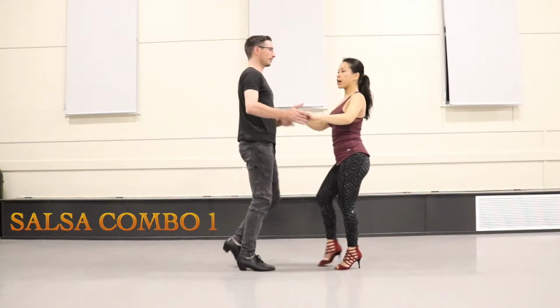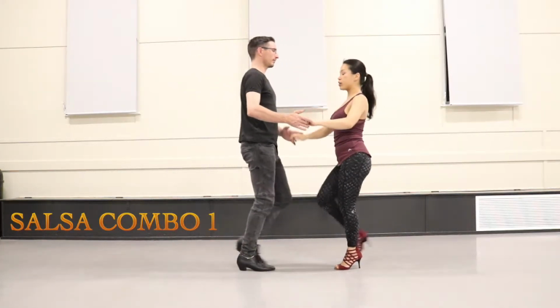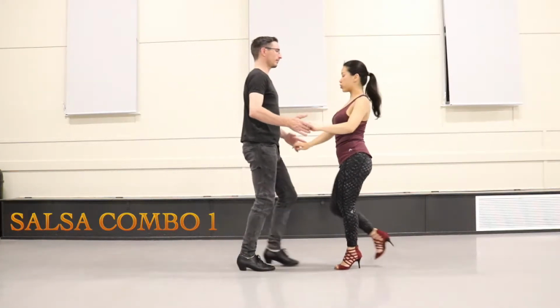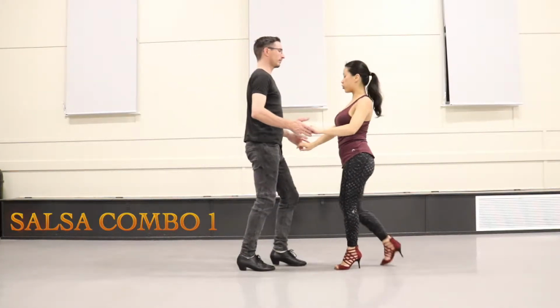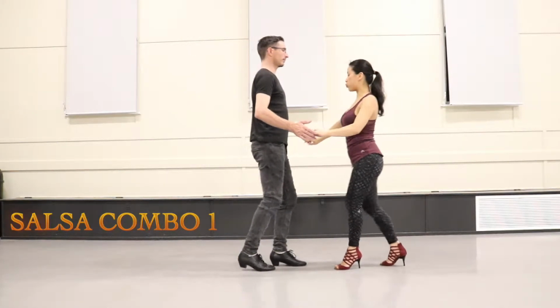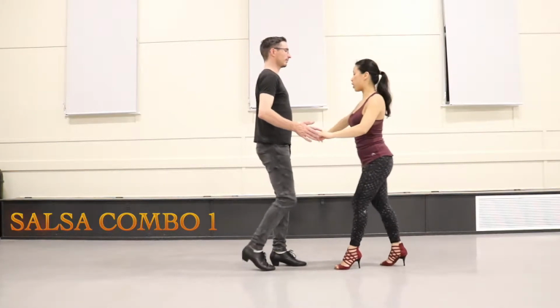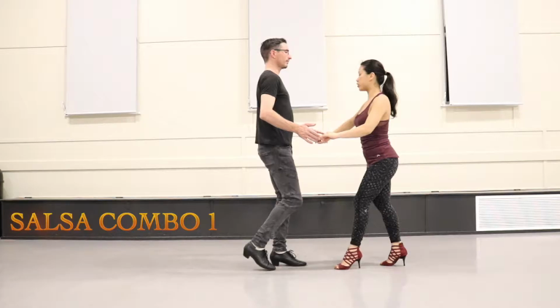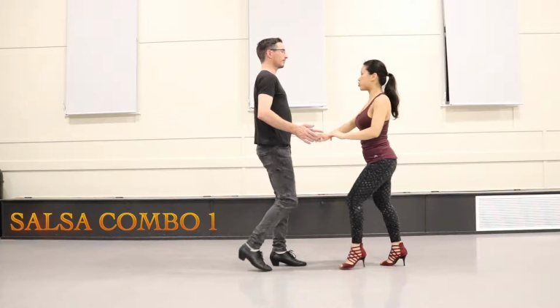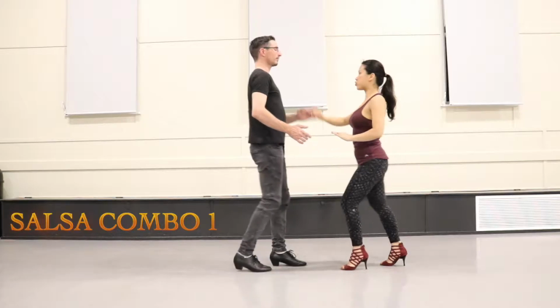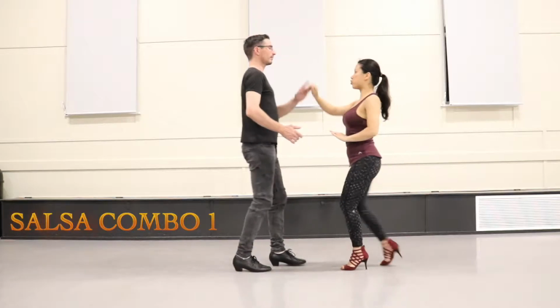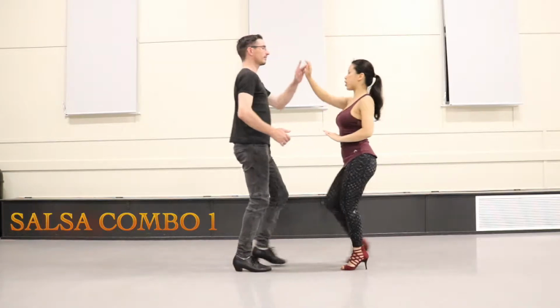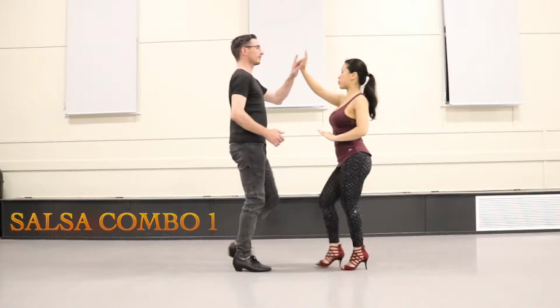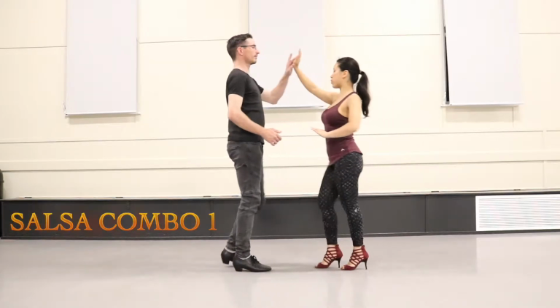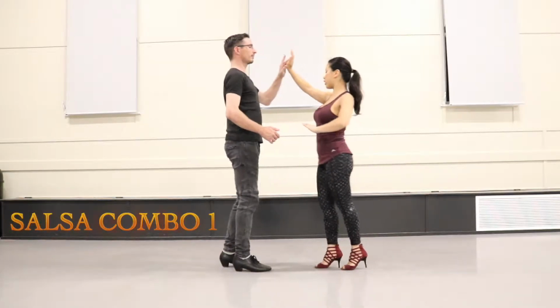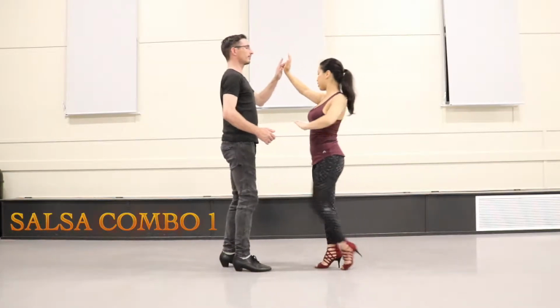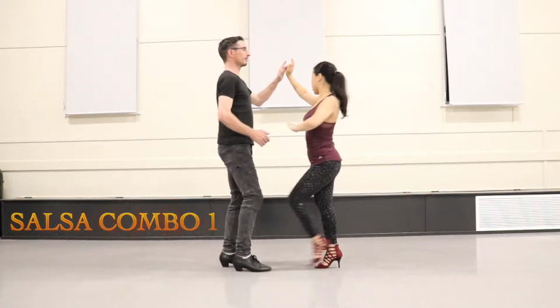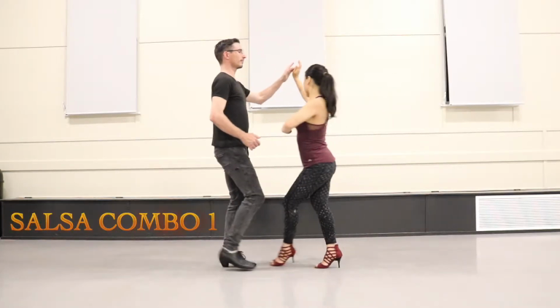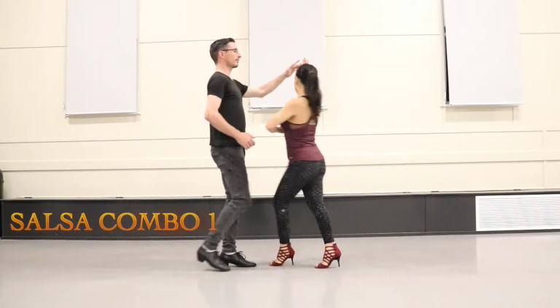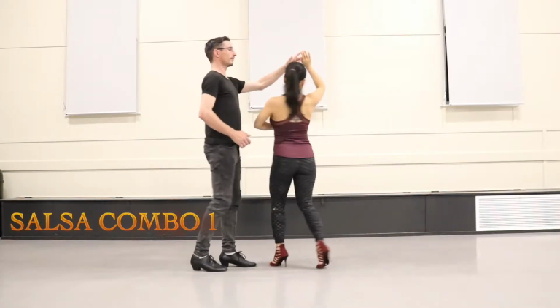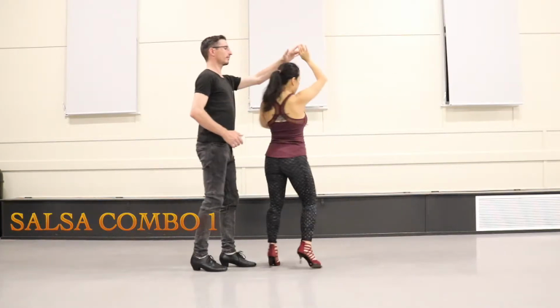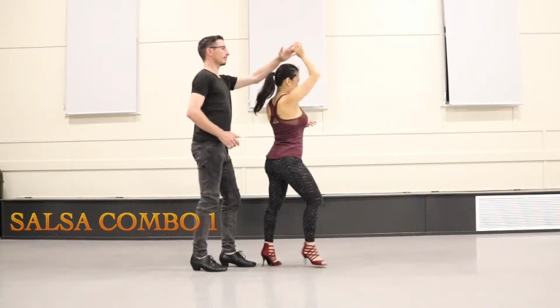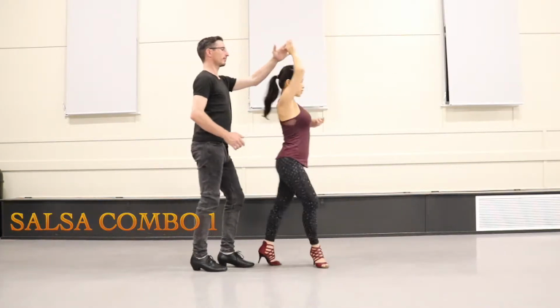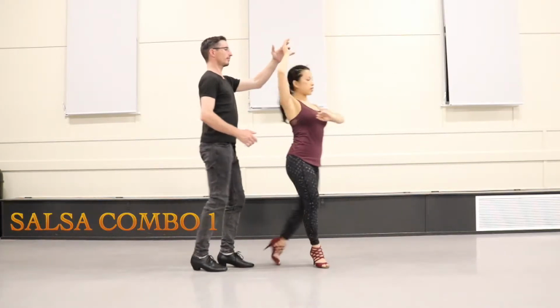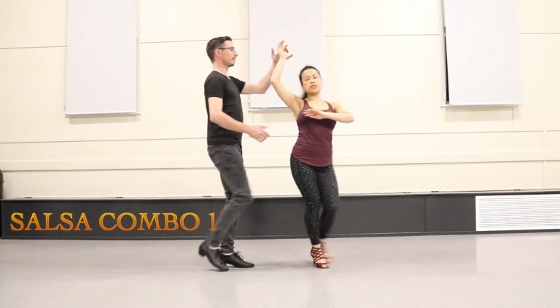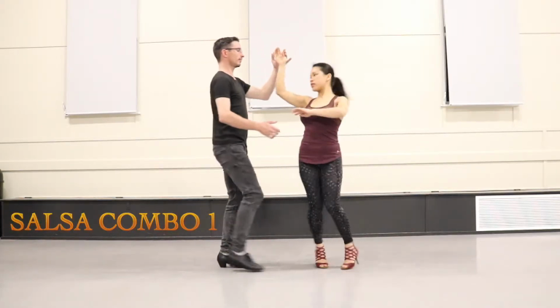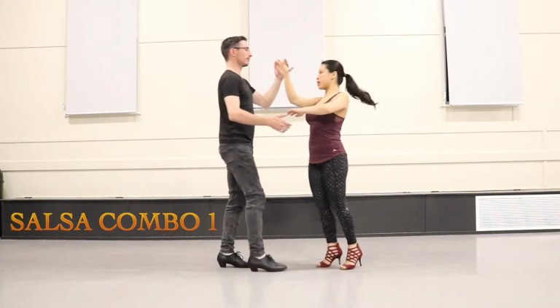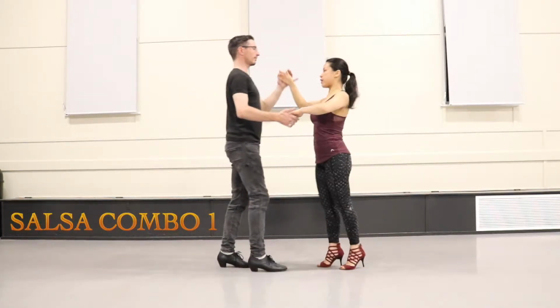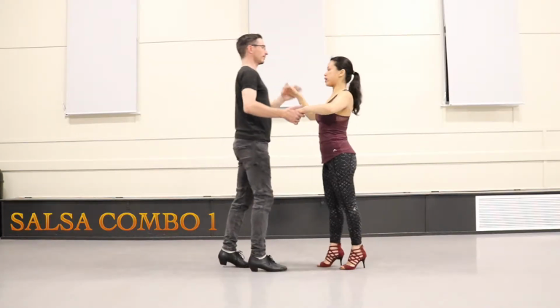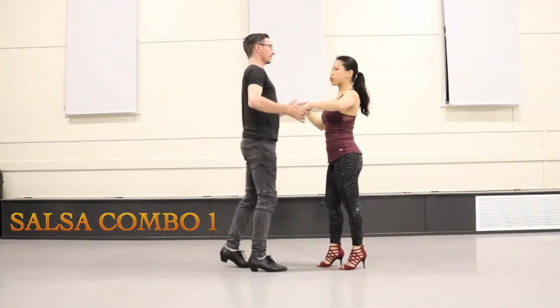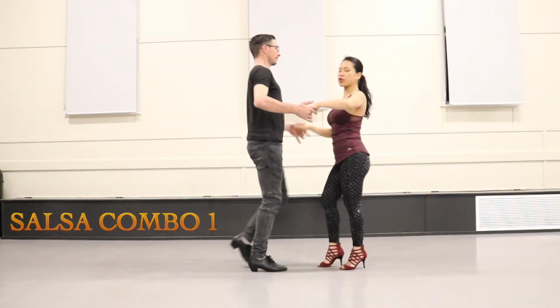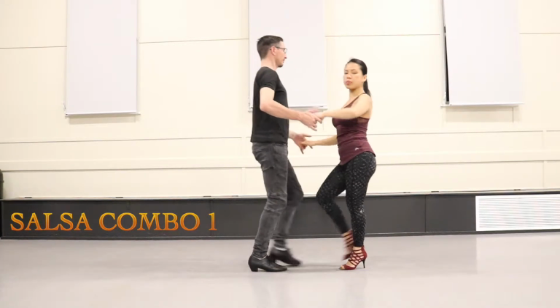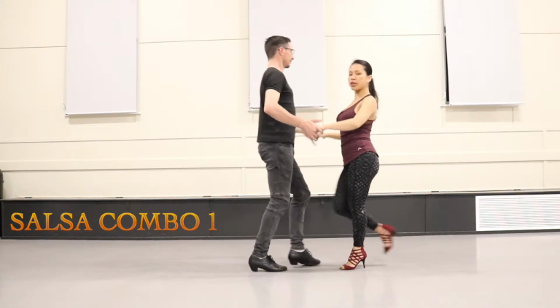Right hand turn: one, two, up, three, five, six, seven — into cross body.